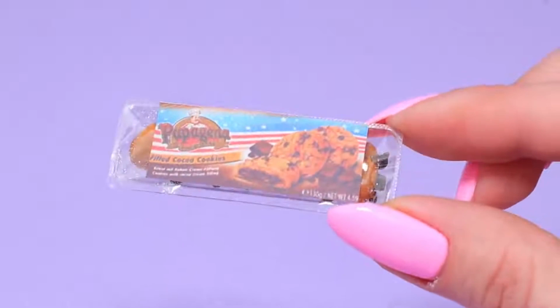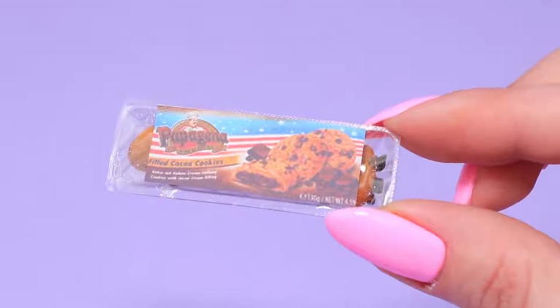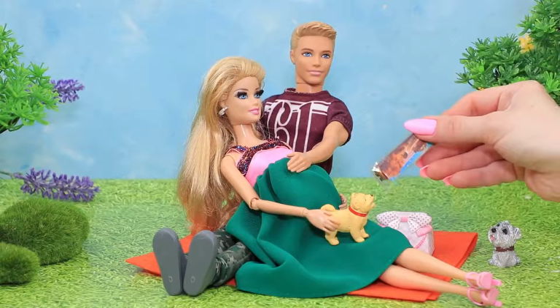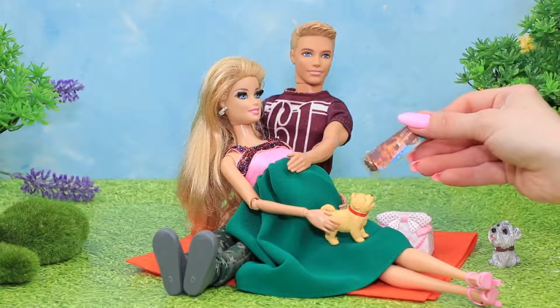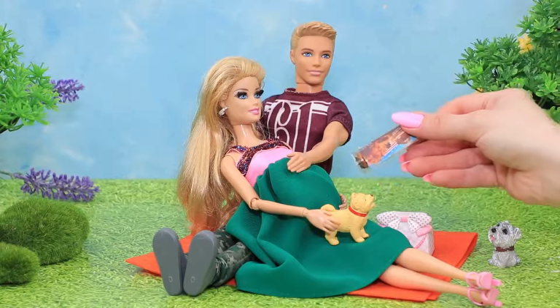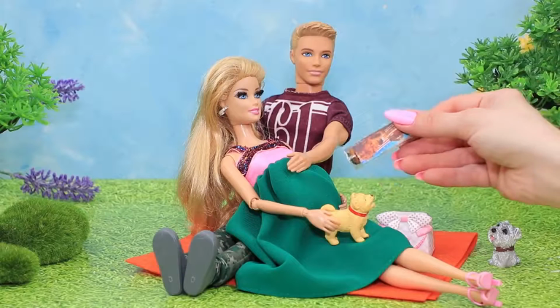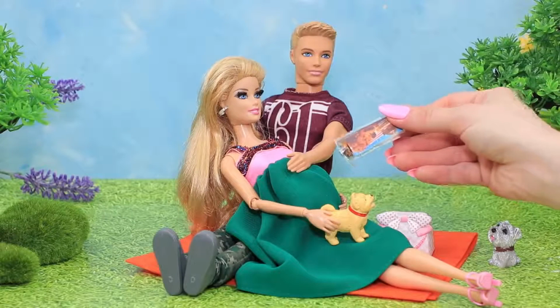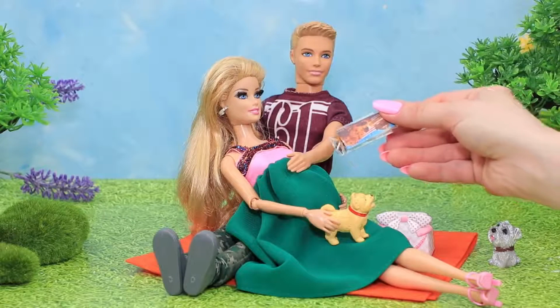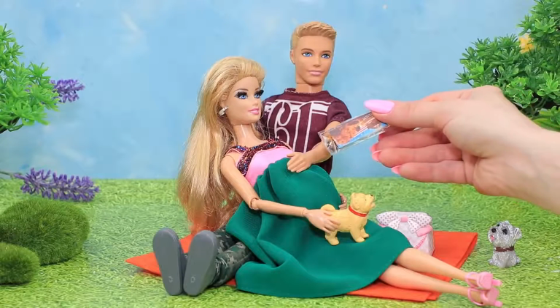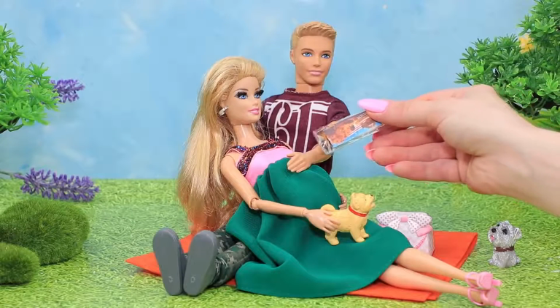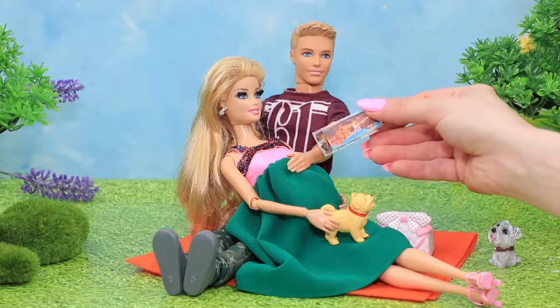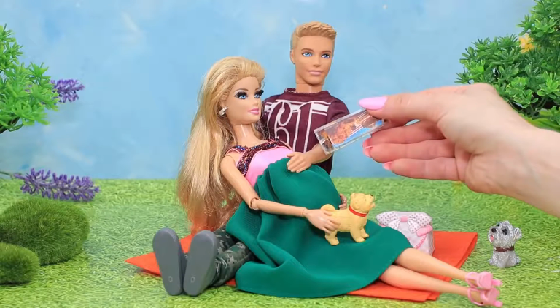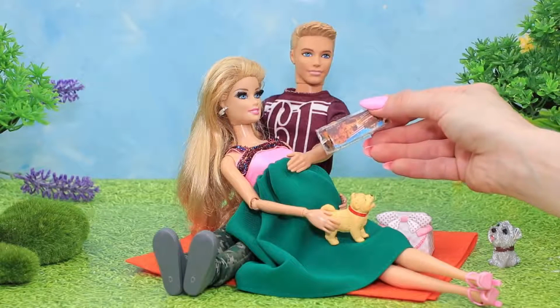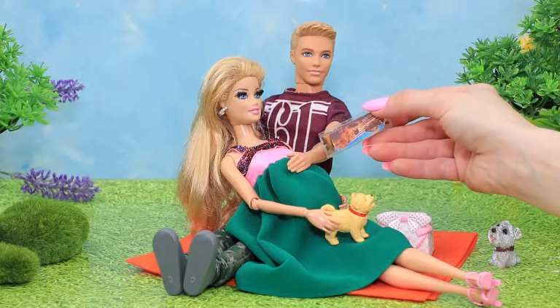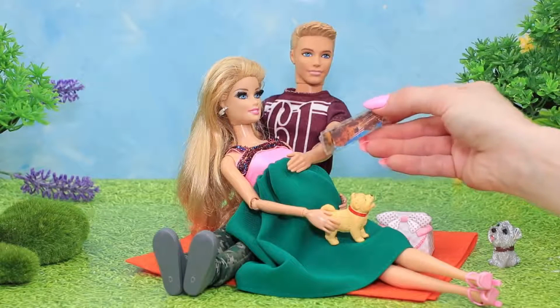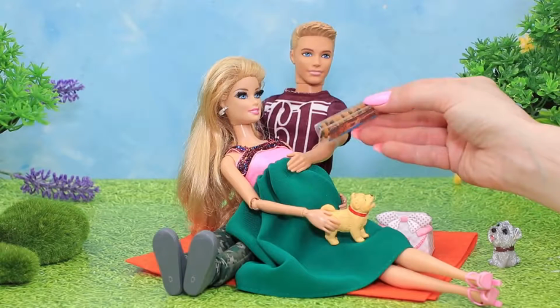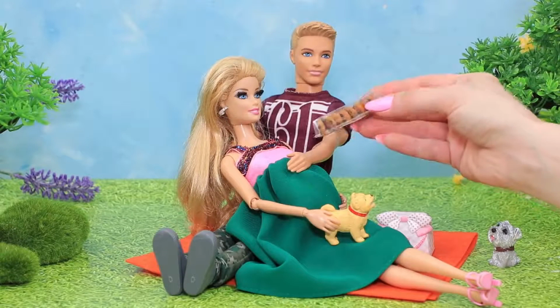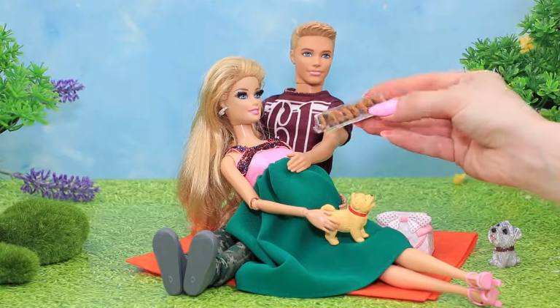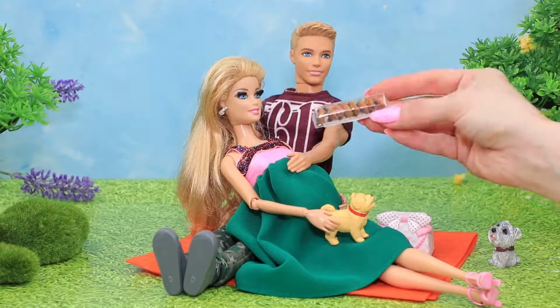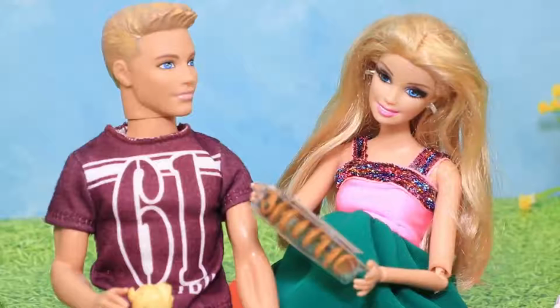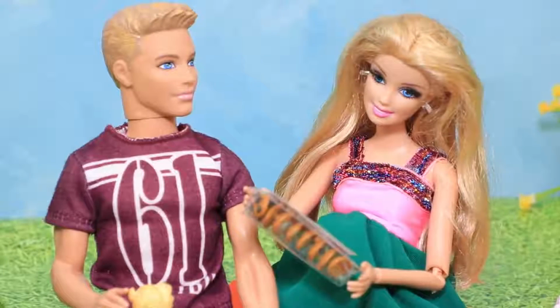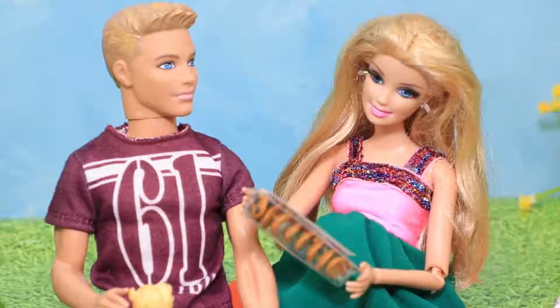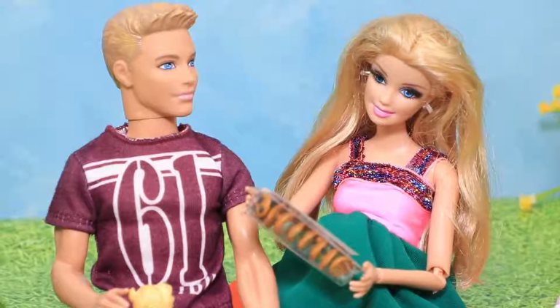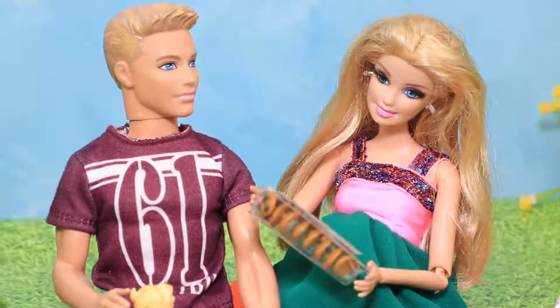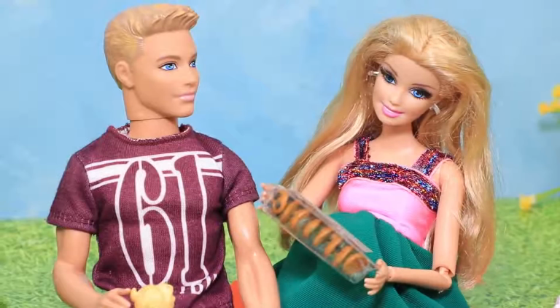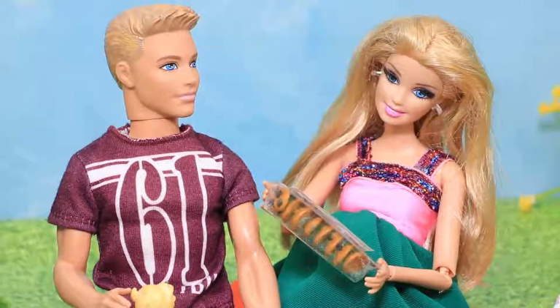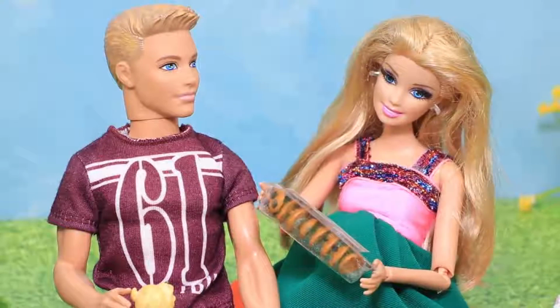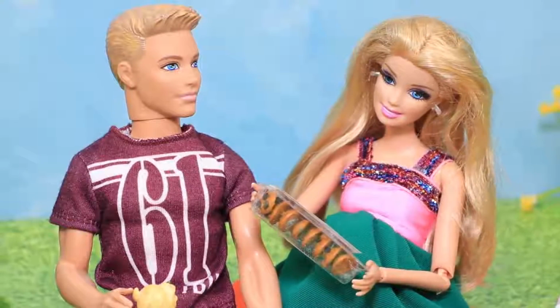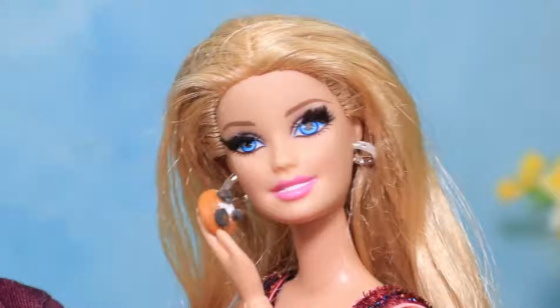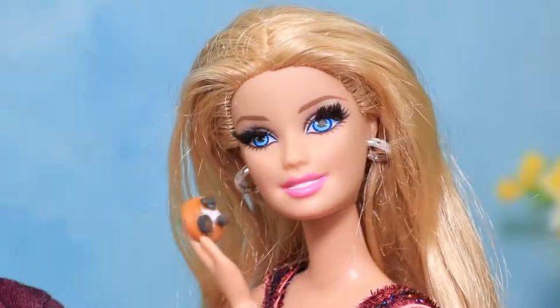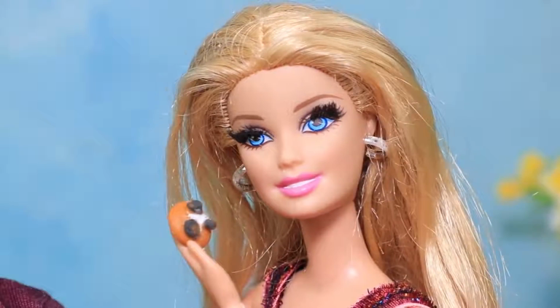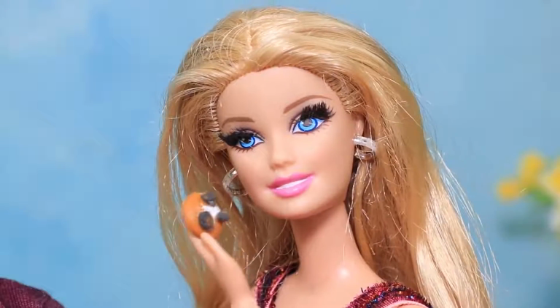I always crave cookies when I'm on a picnic! Ken! Thanks for bringing these for me!